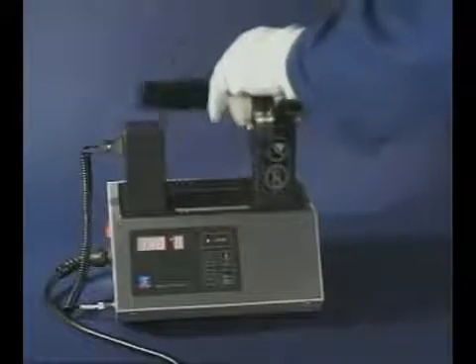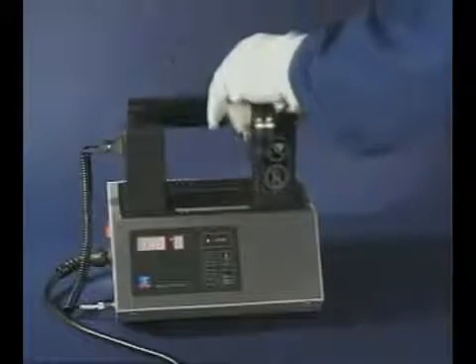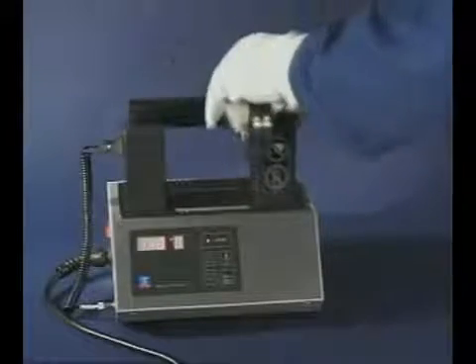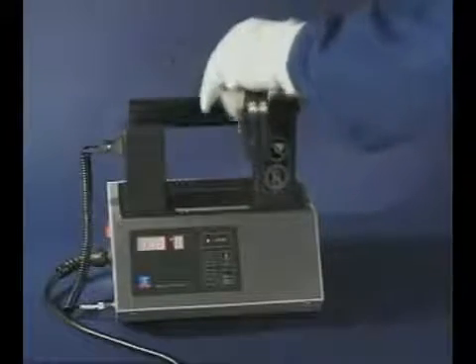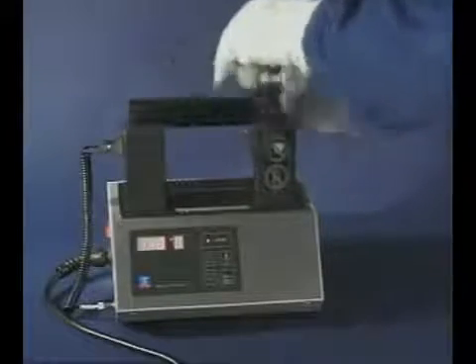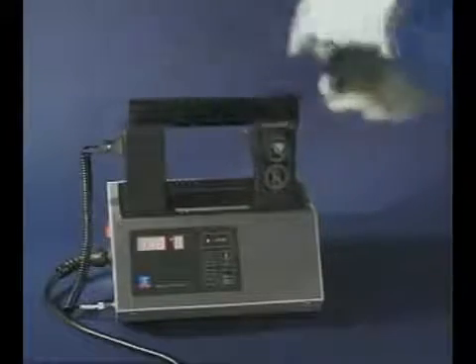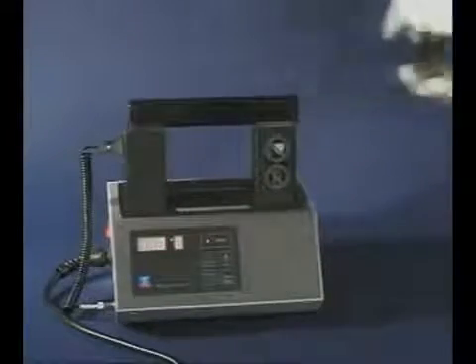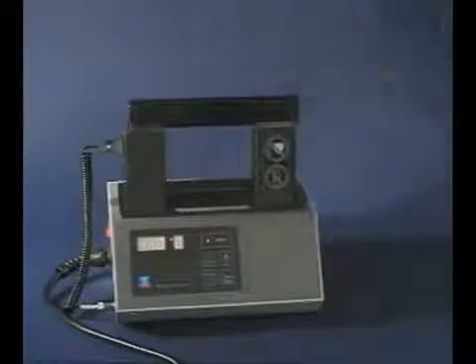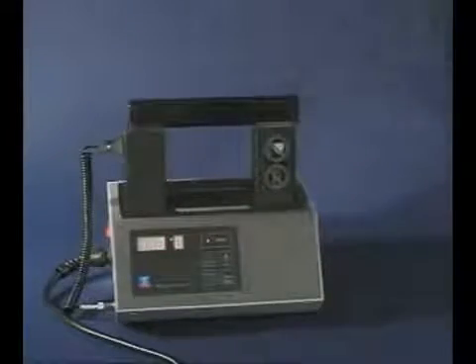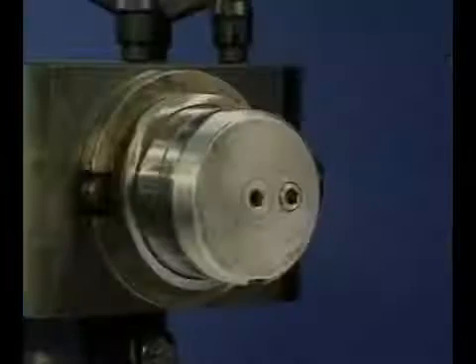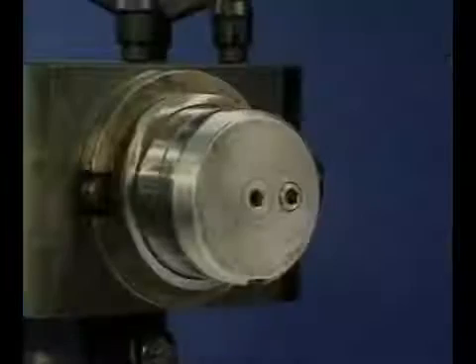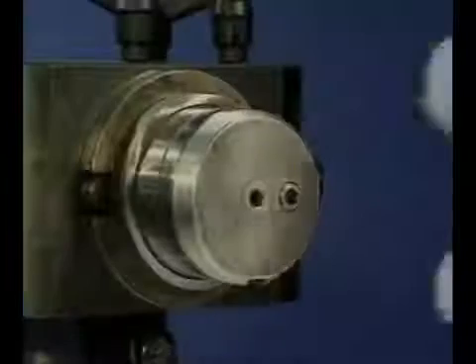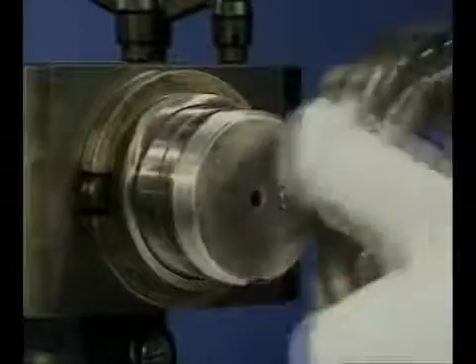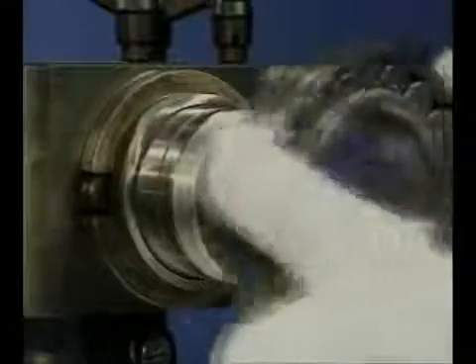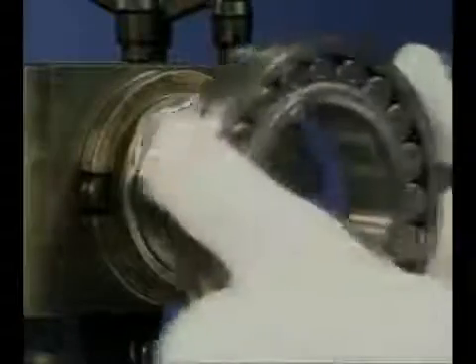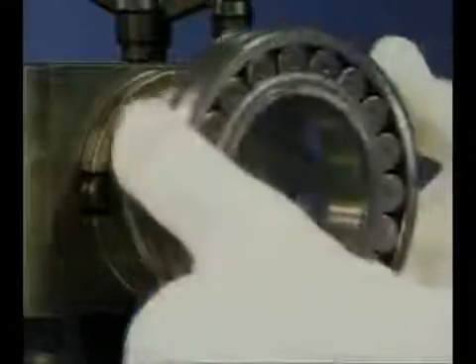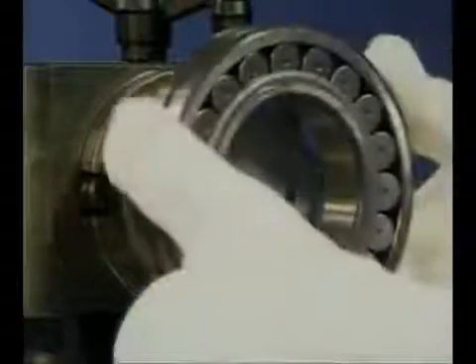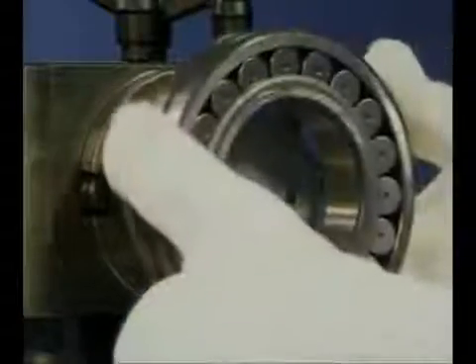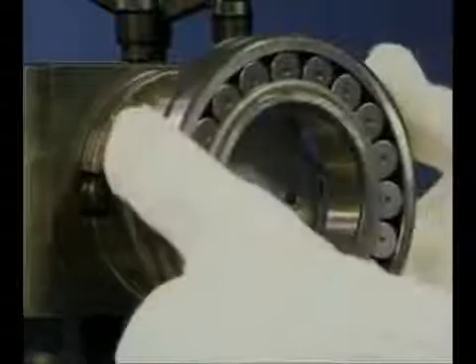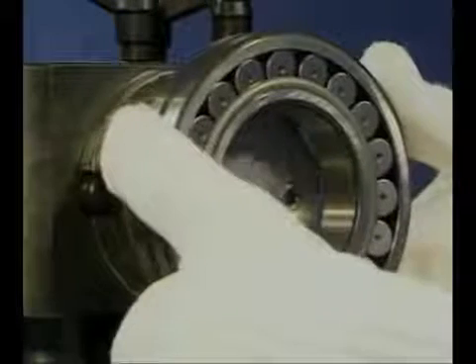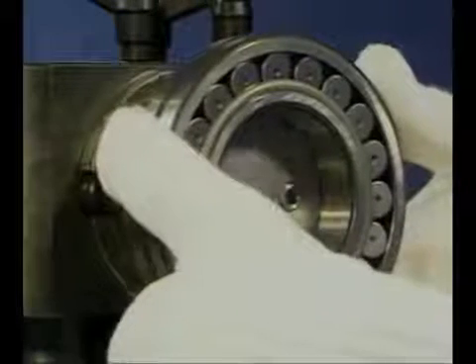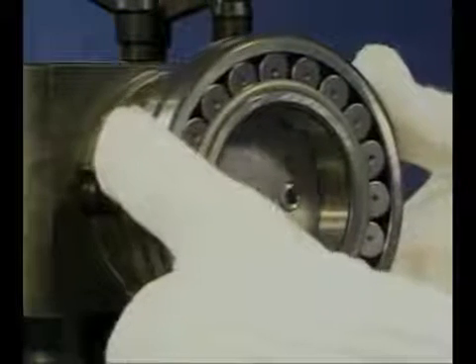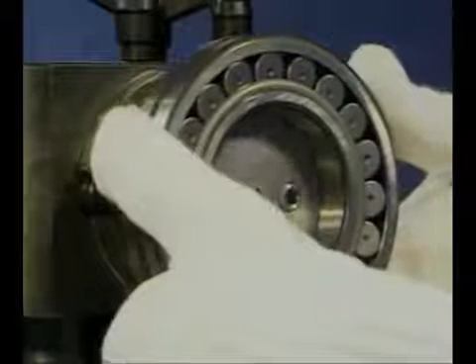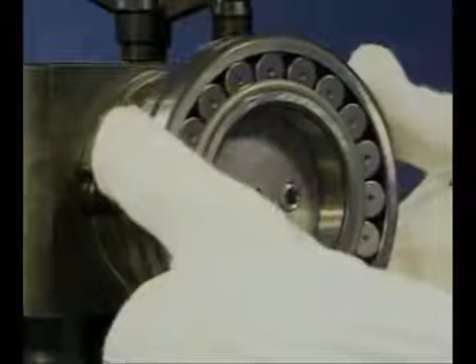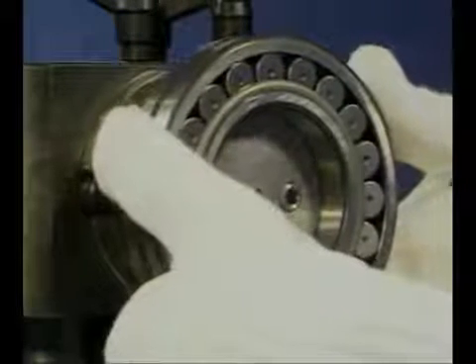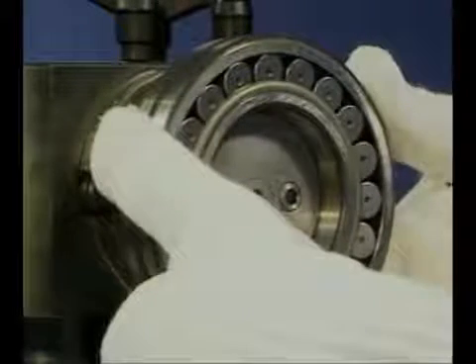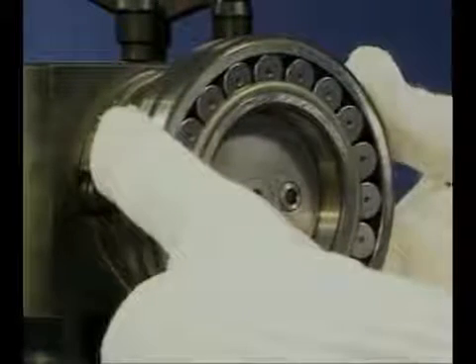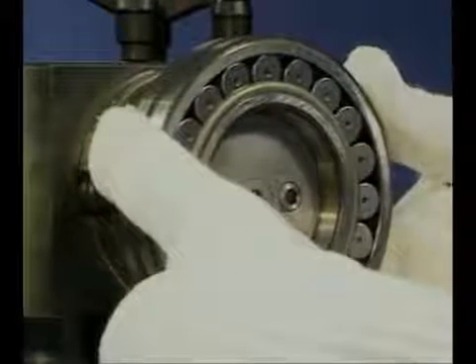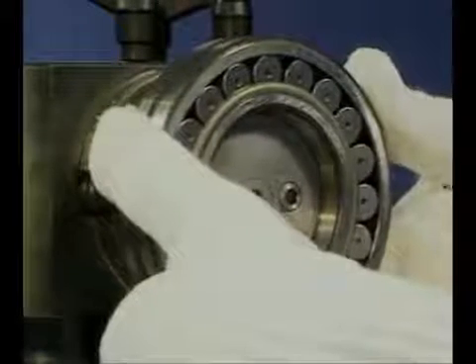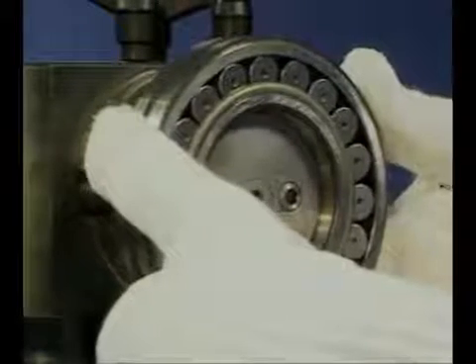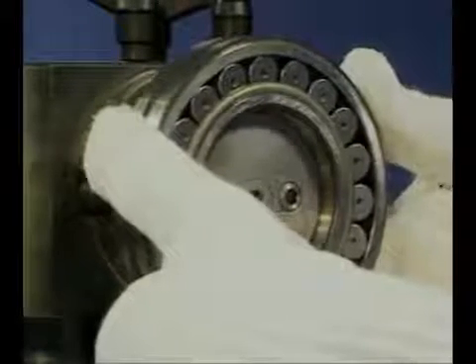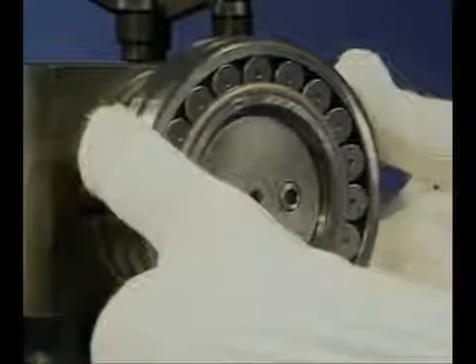Do not heat the bearing above 110 degrees centigrade. Always use protective gloves and hold the bearing against the housing shoulder until it cools sufficiently to grip the shaft.